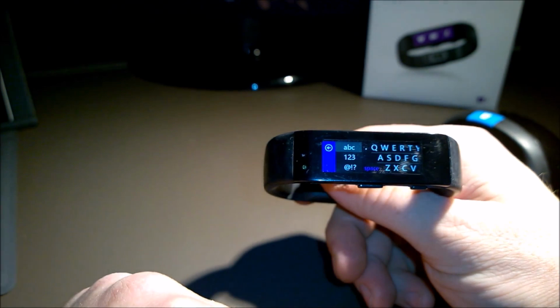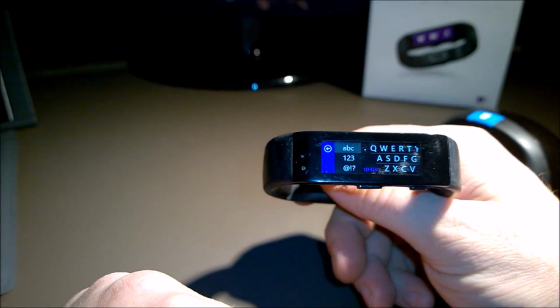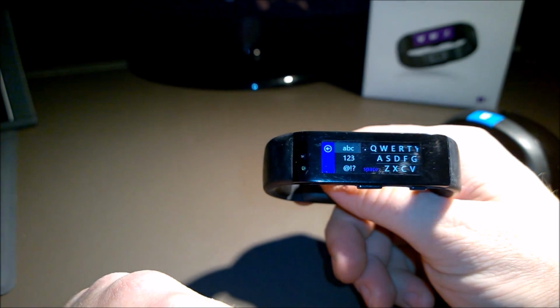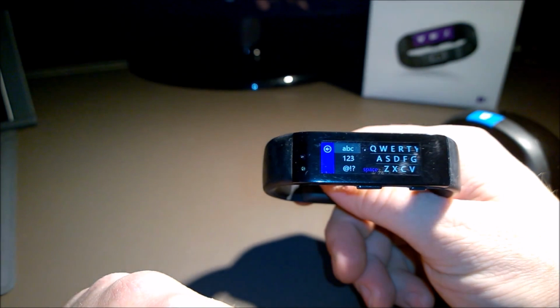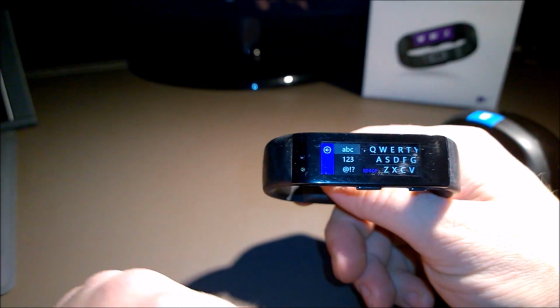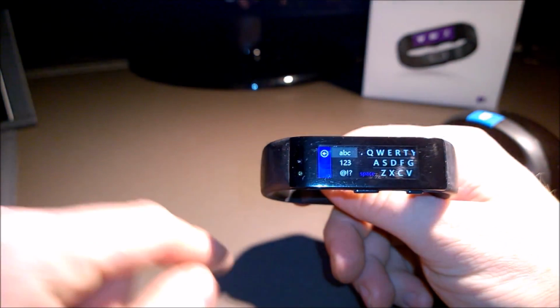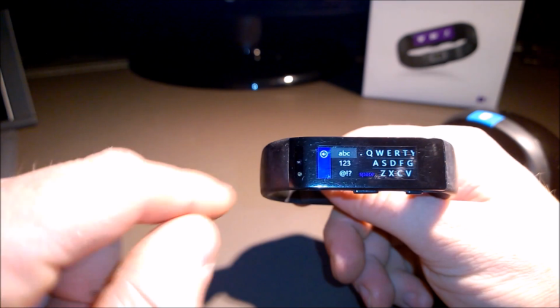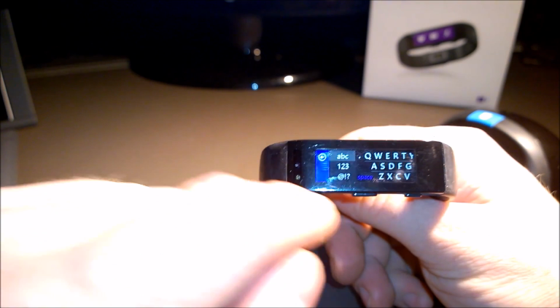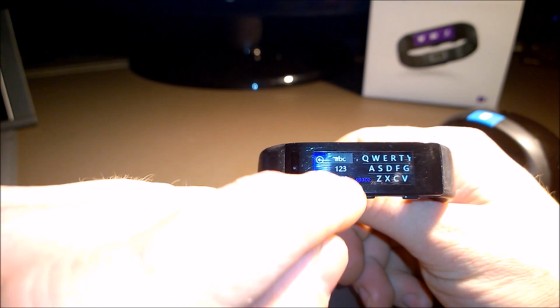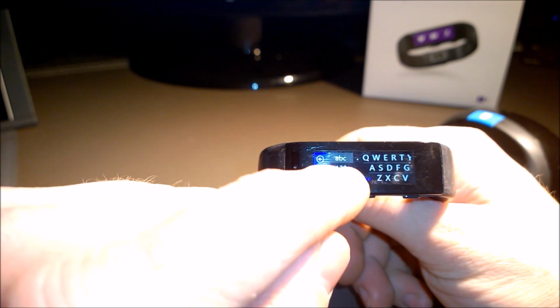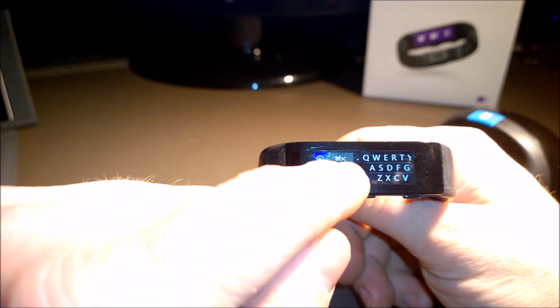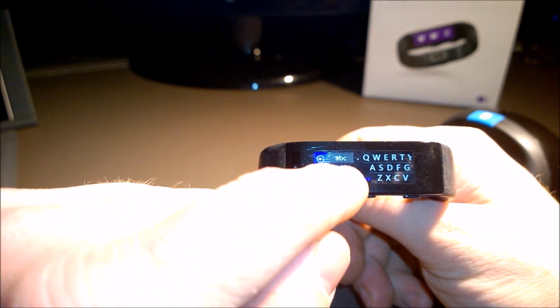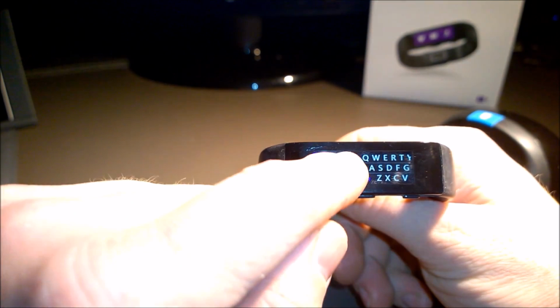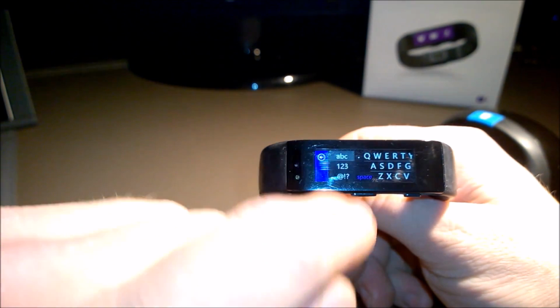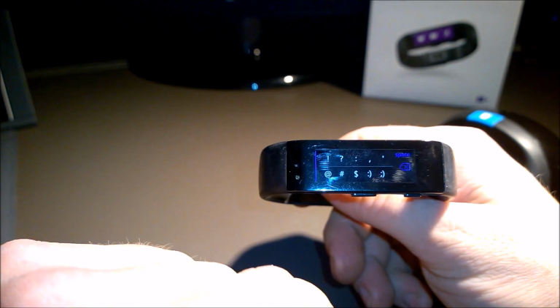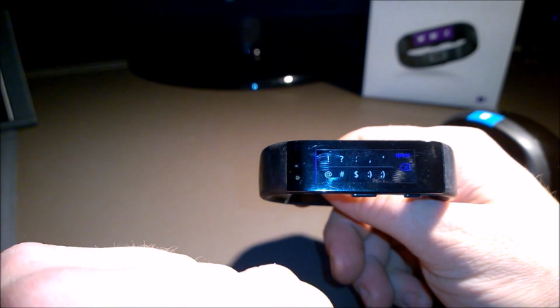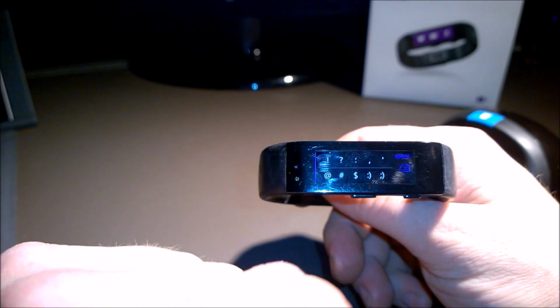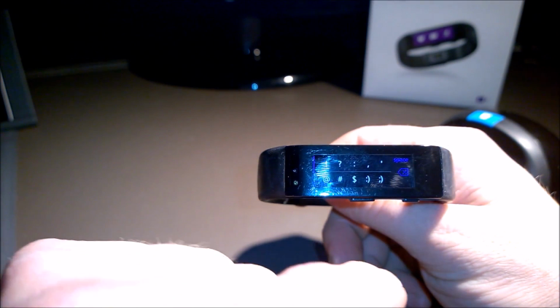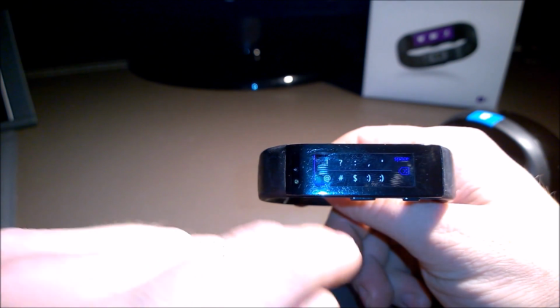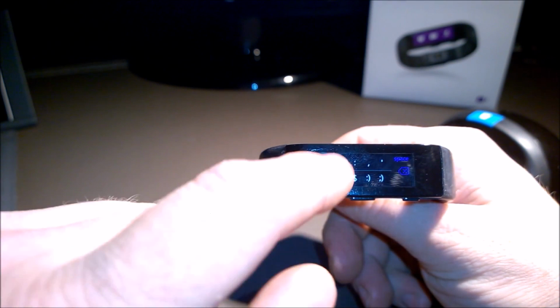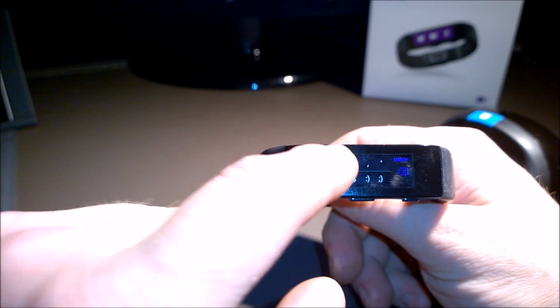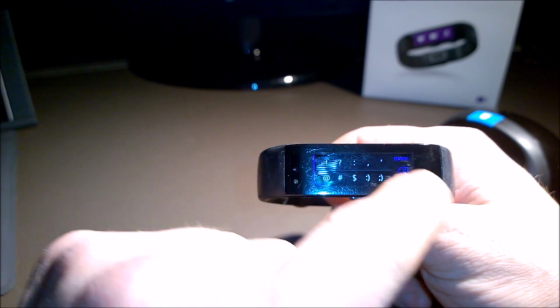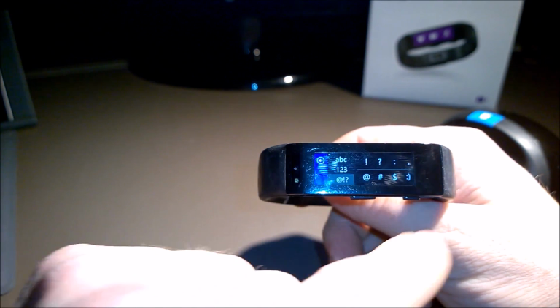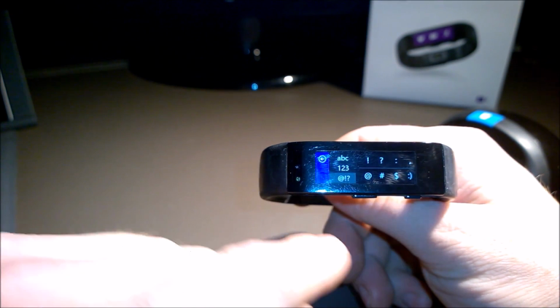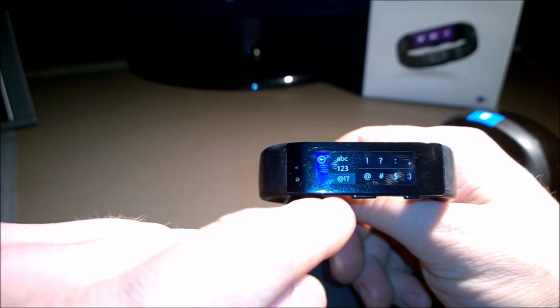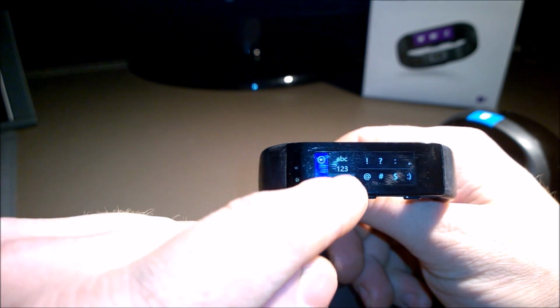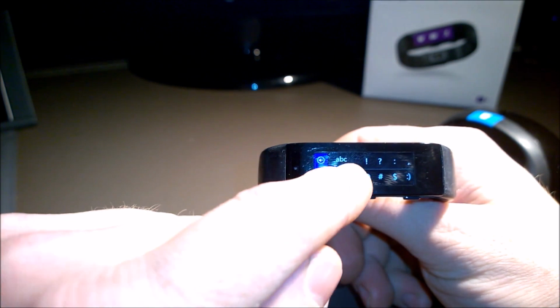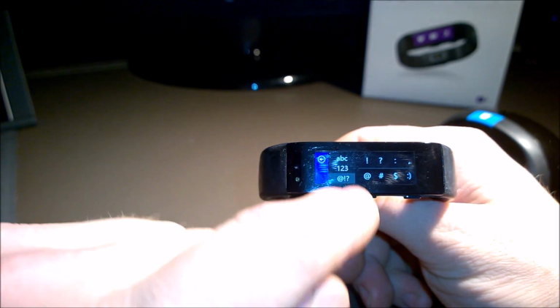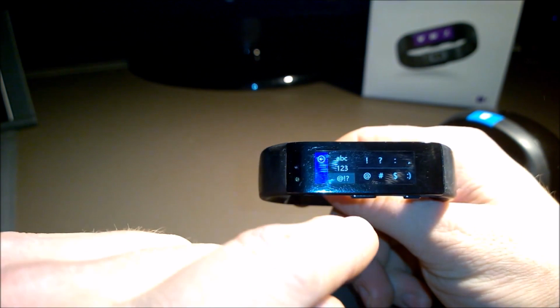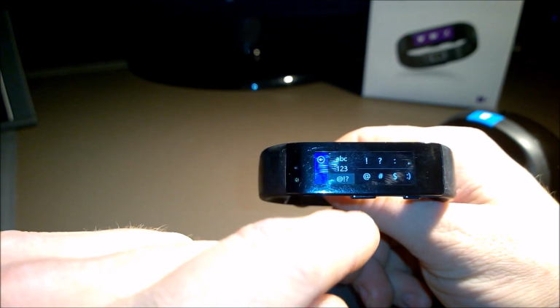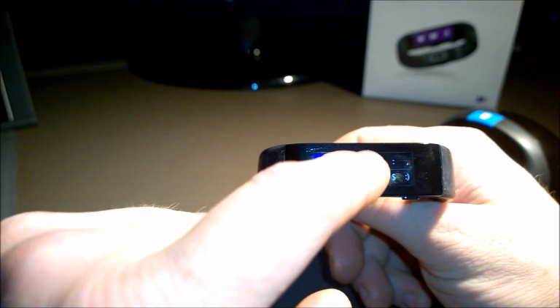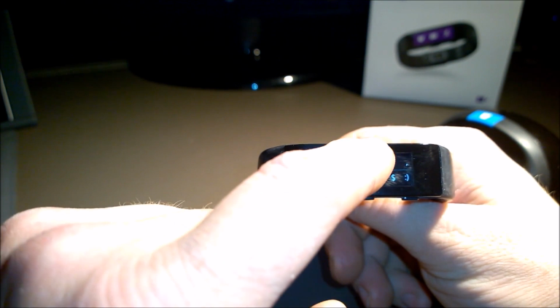To add numbers or select punctuation, just scroll over to the left and you'll see a menu where you can select one or the other.